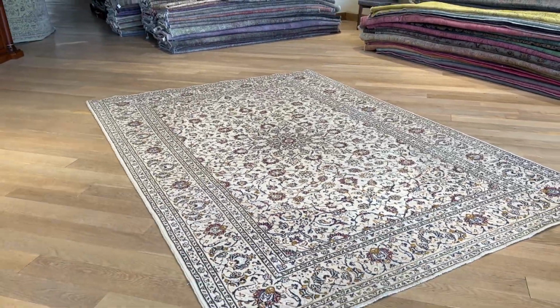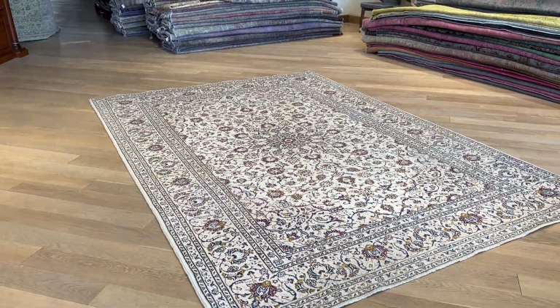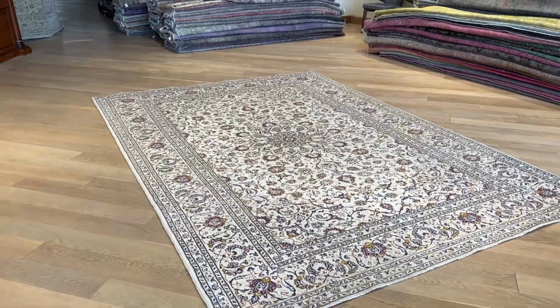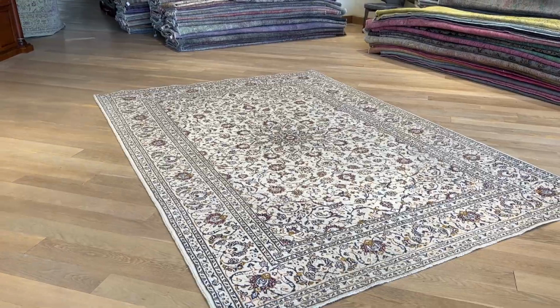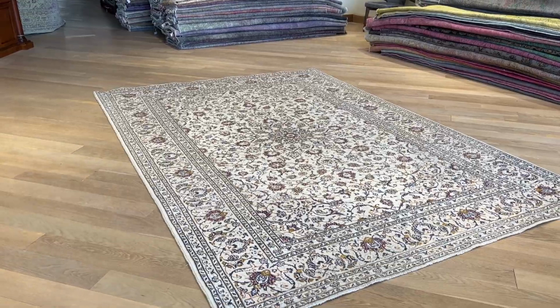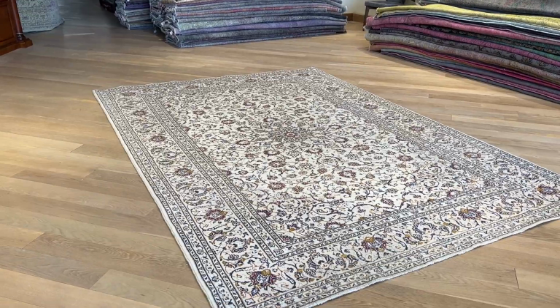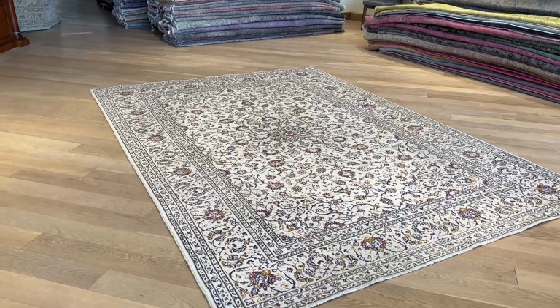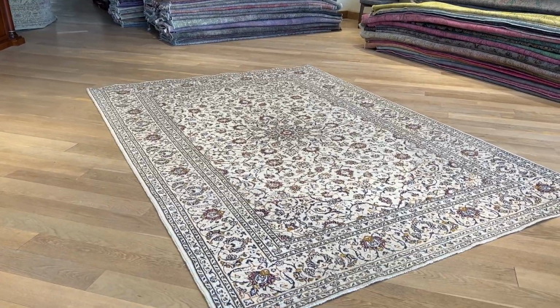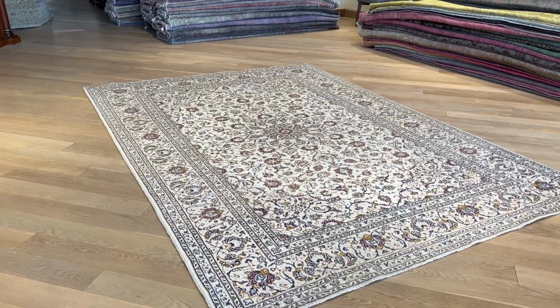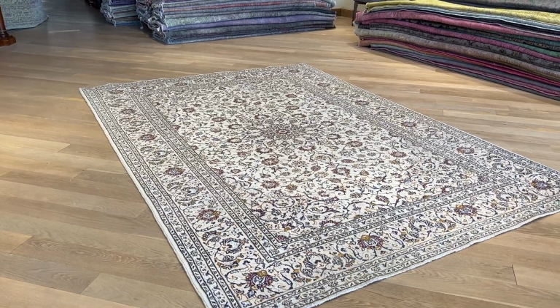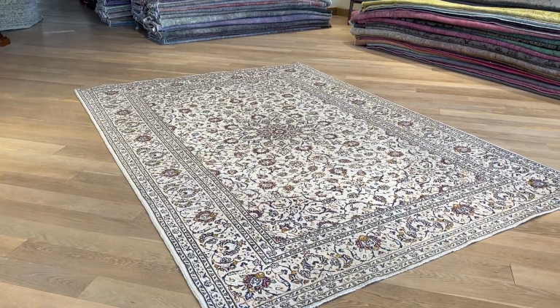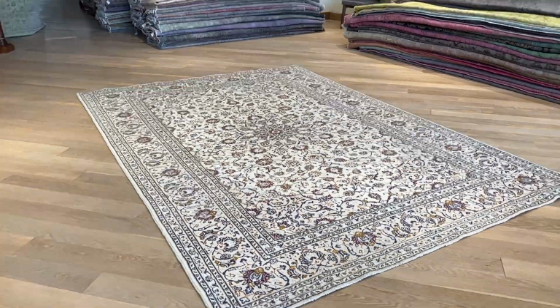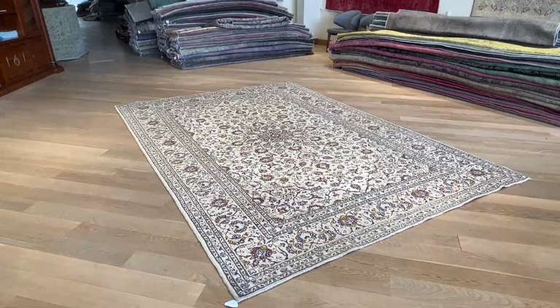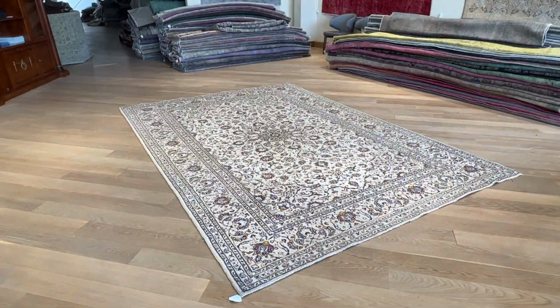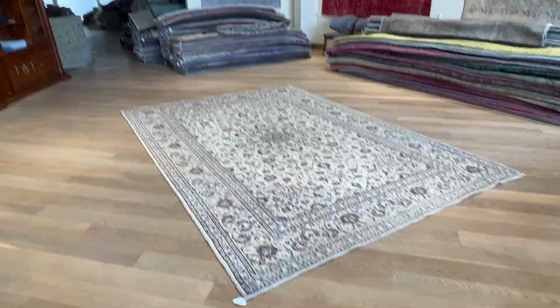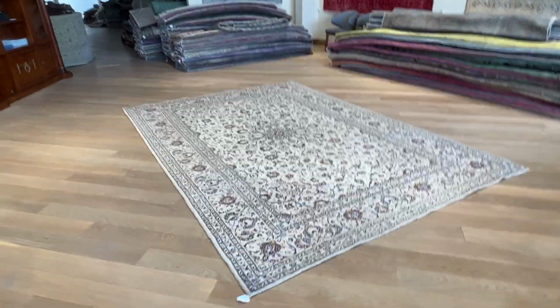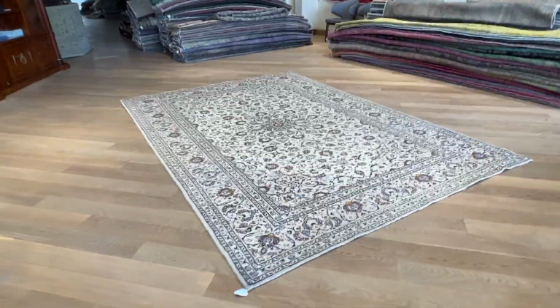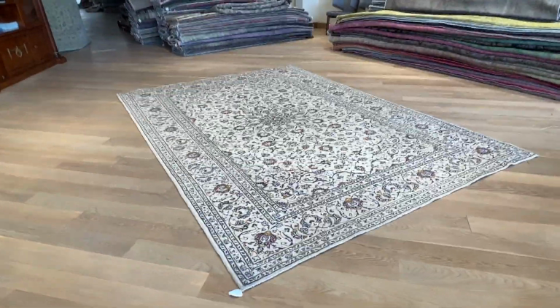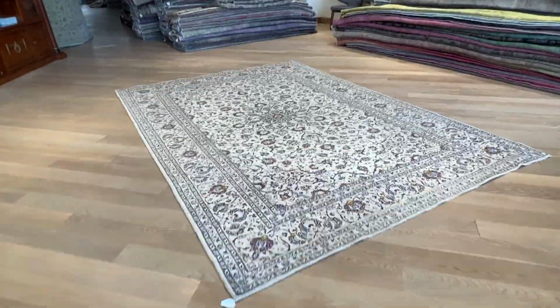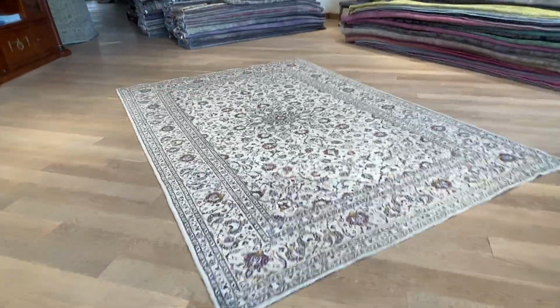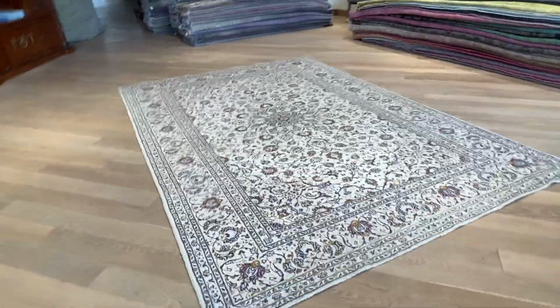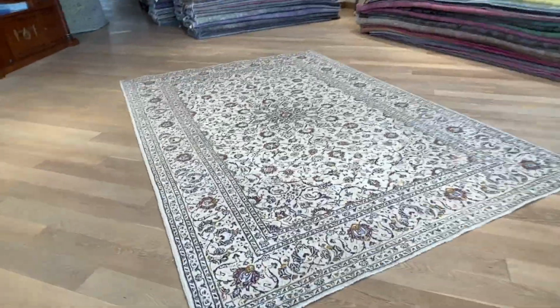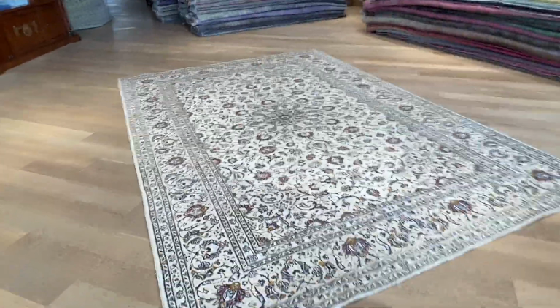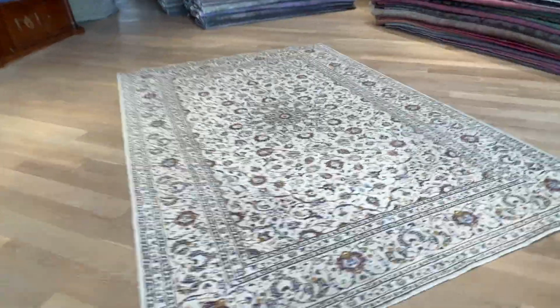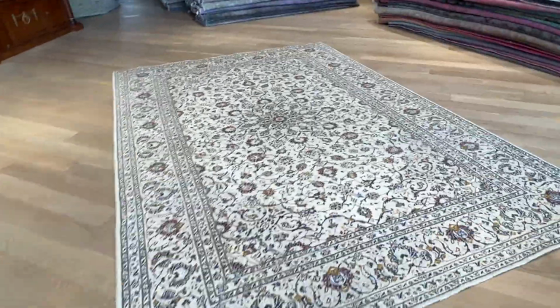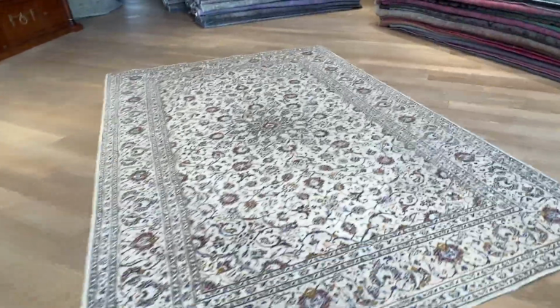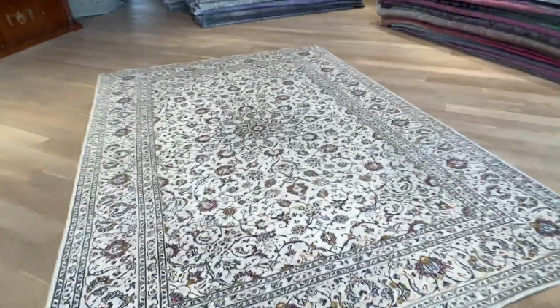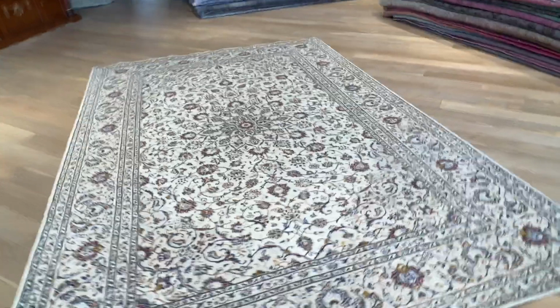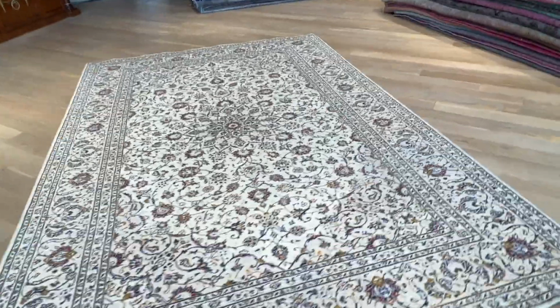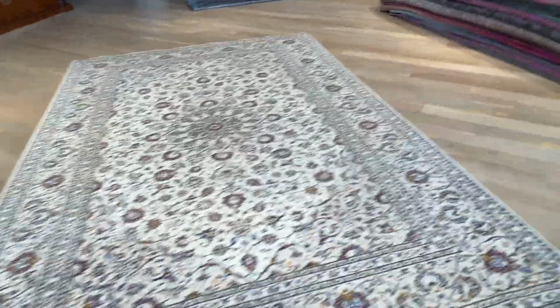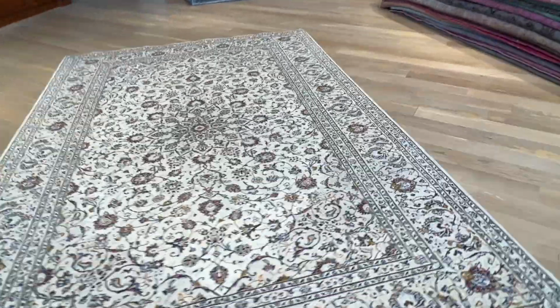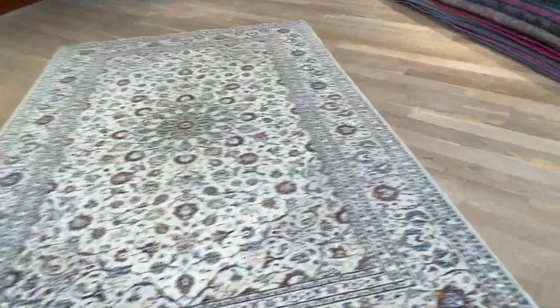This is a carpet at least 40 years of age. It's in an excellent condition. These are carpets that are made to last a lifetime.